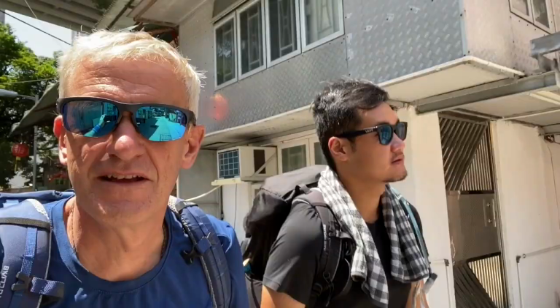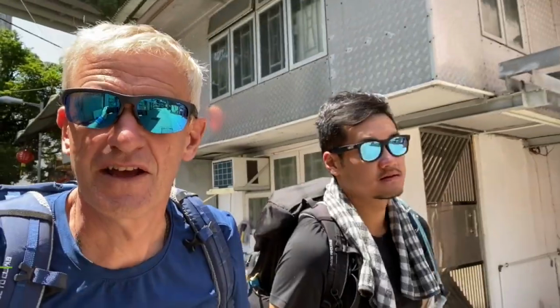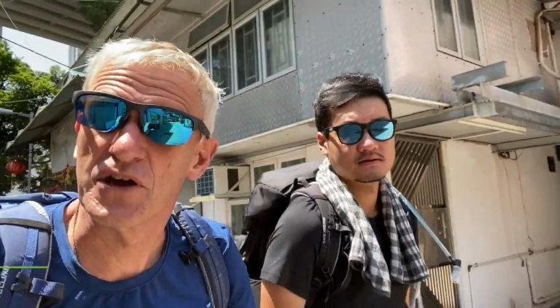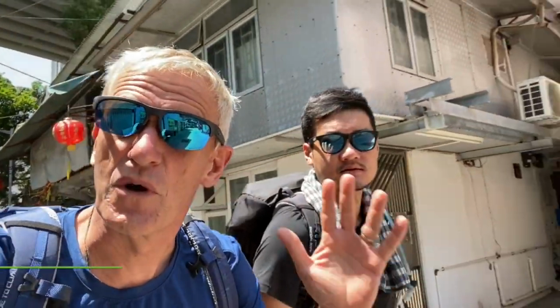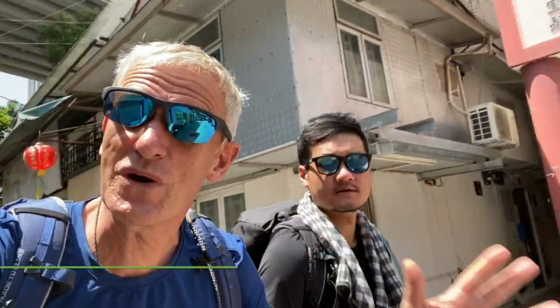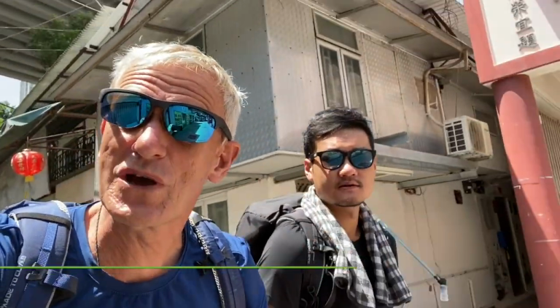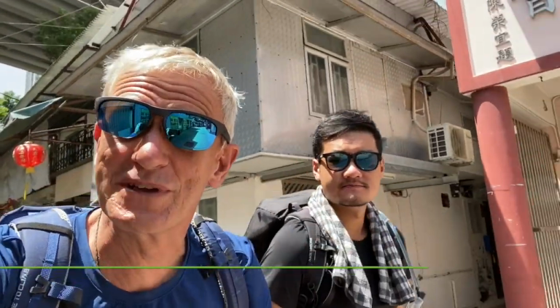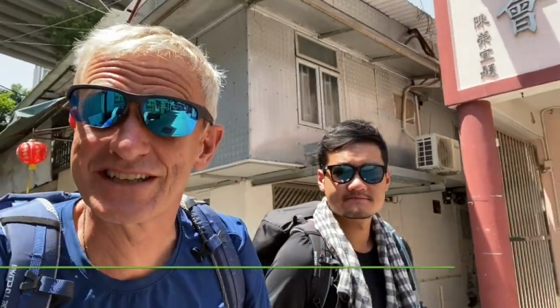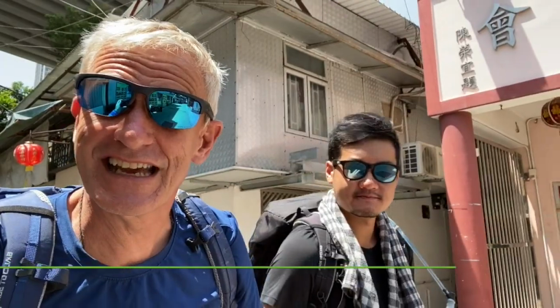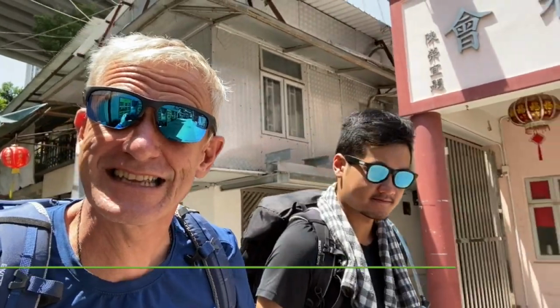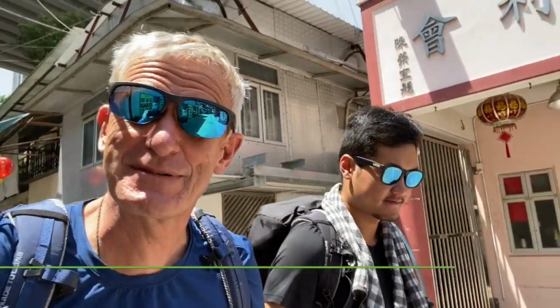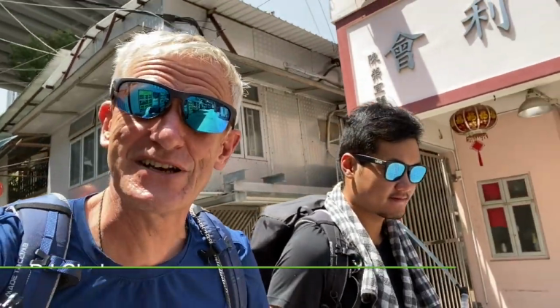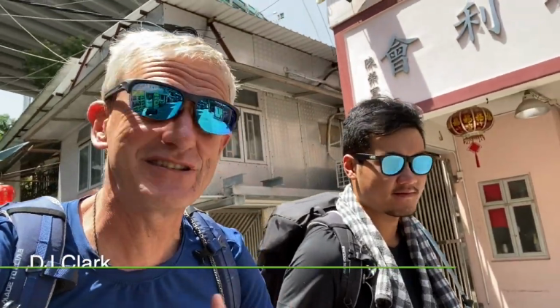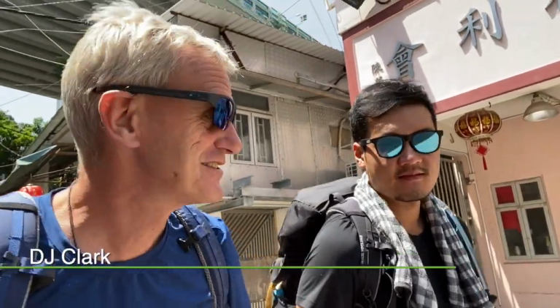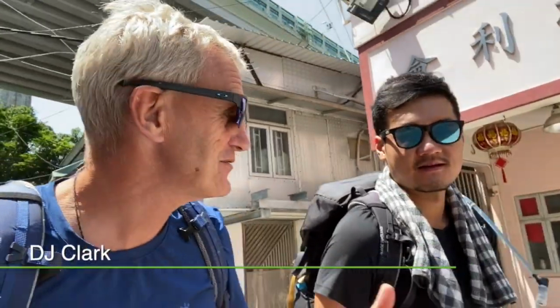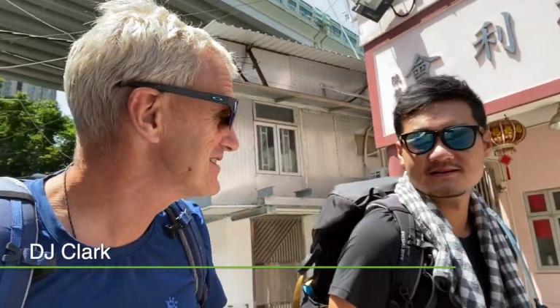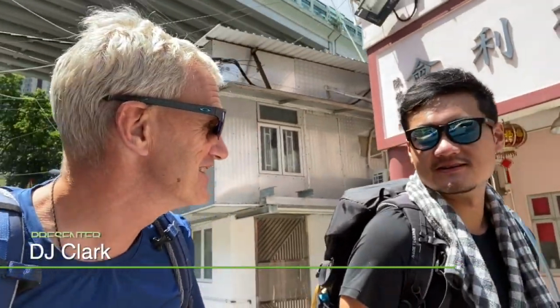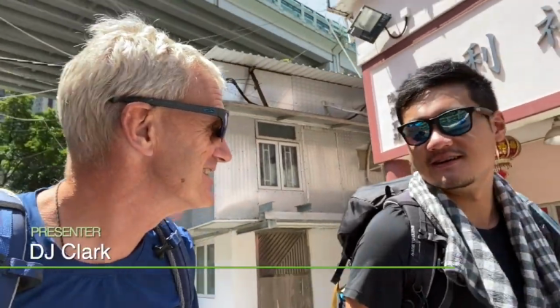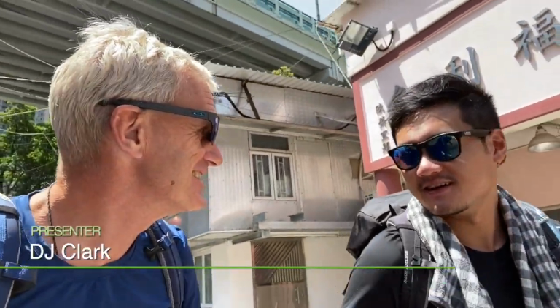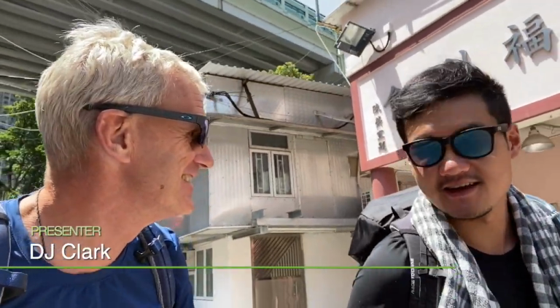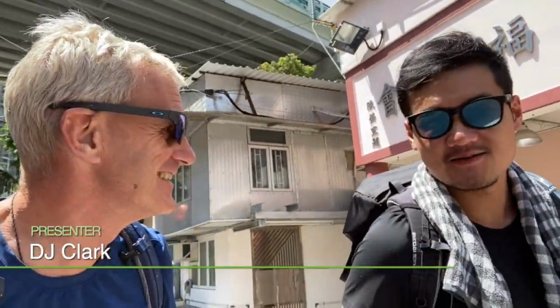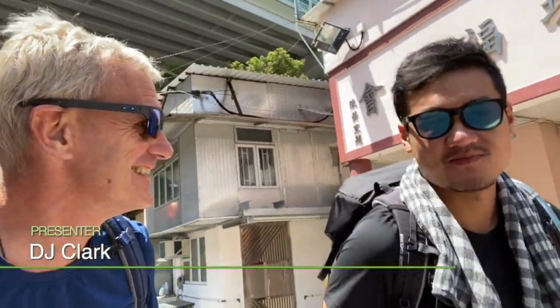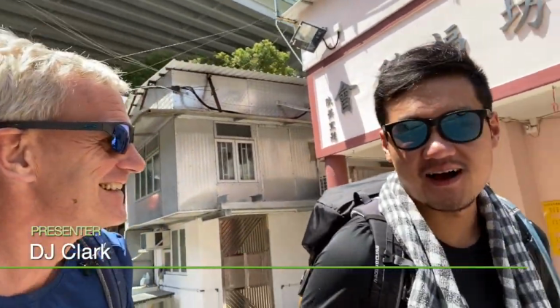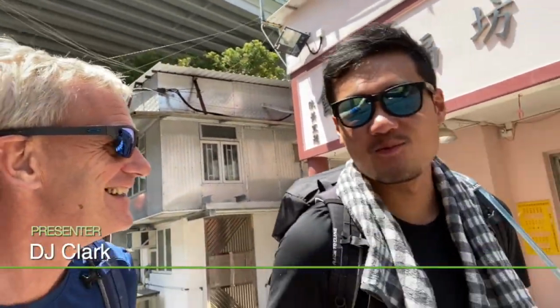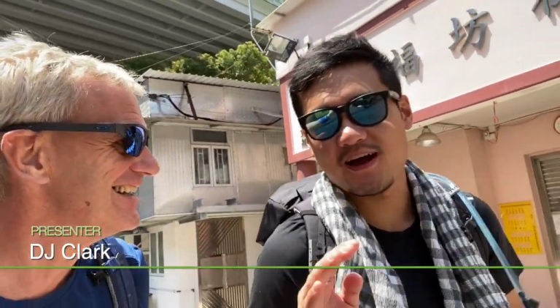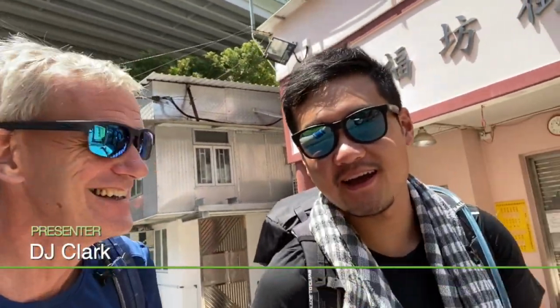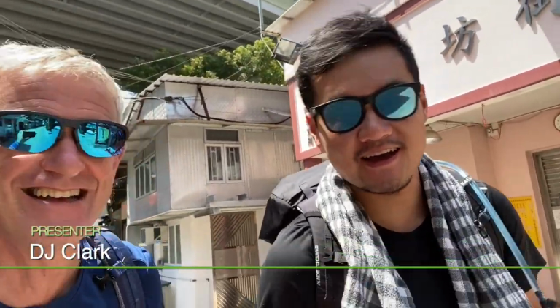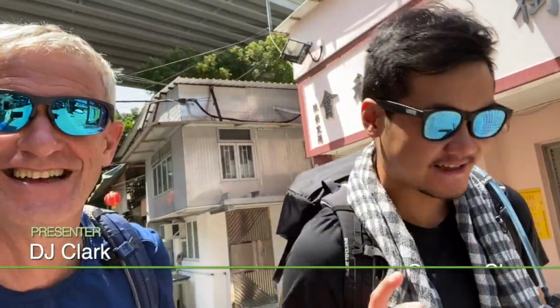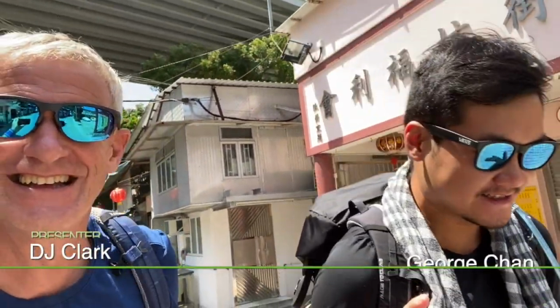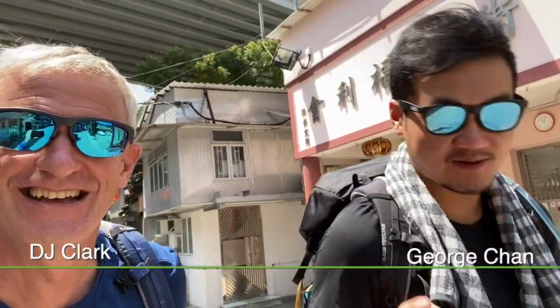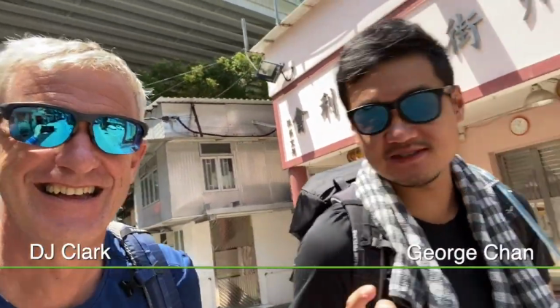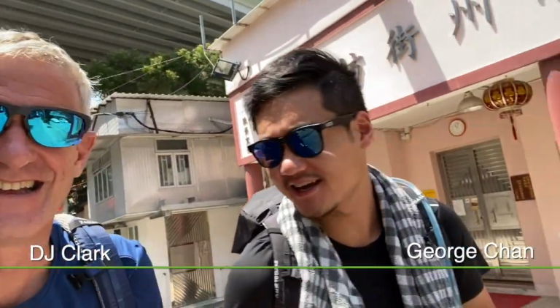Welcome to the next episode. George? Yeah, we're here in Songzhen.